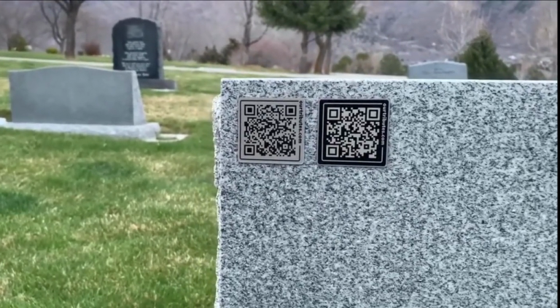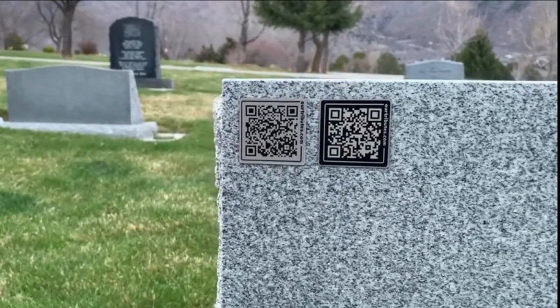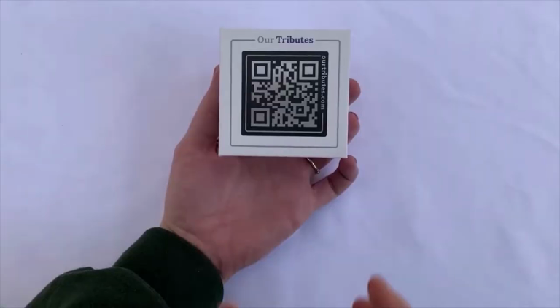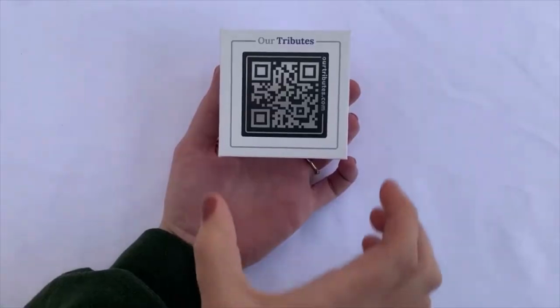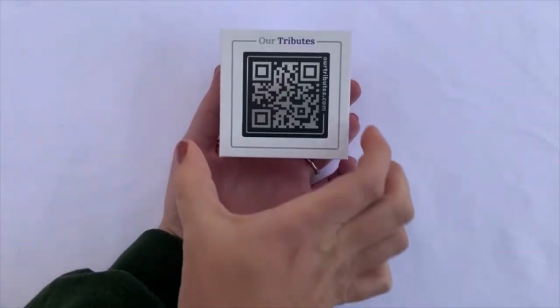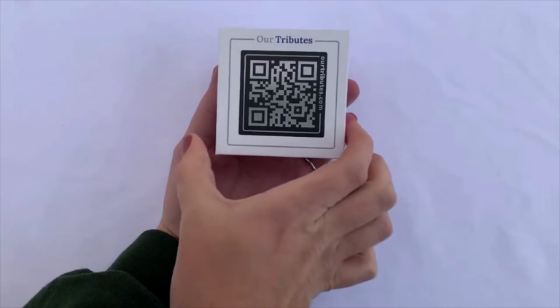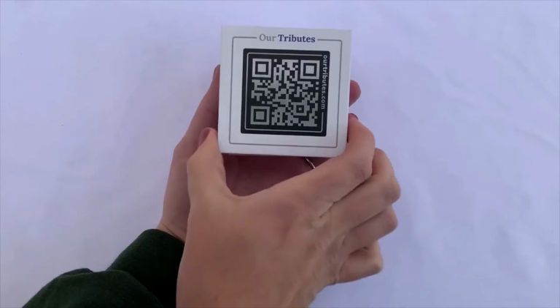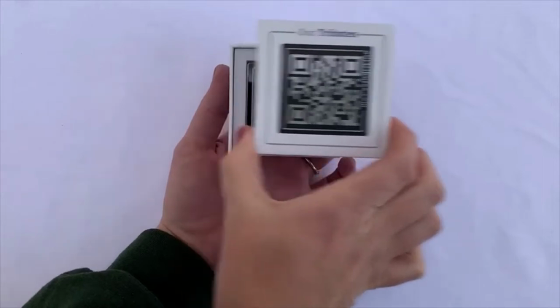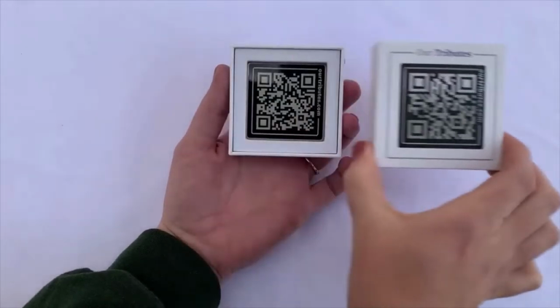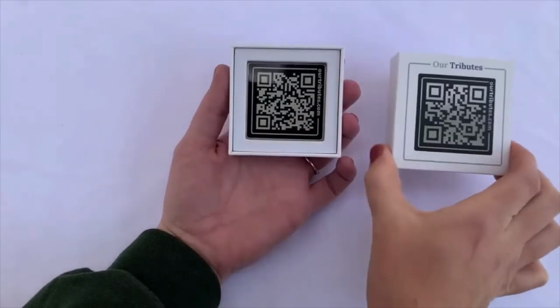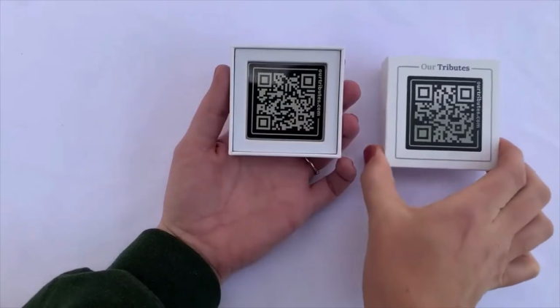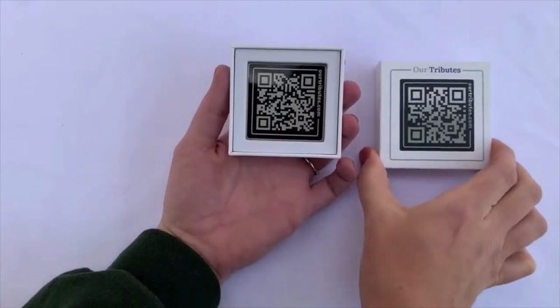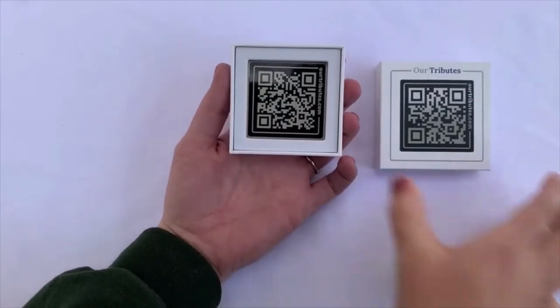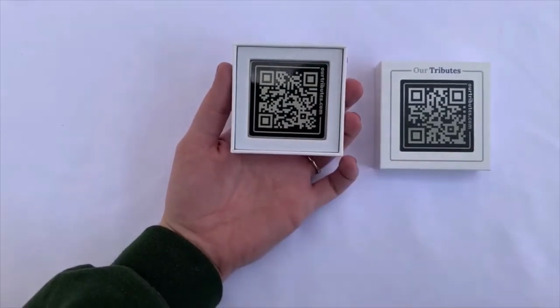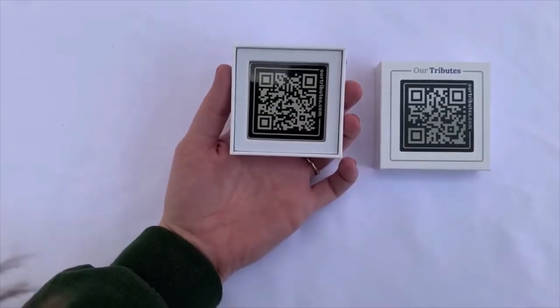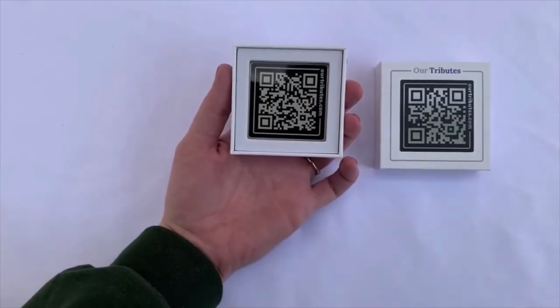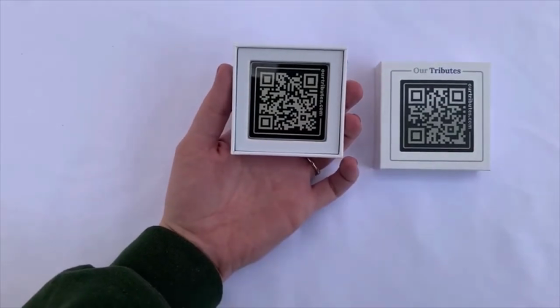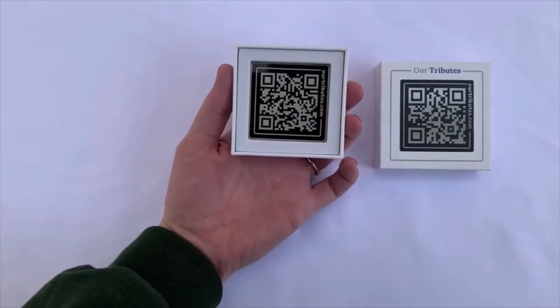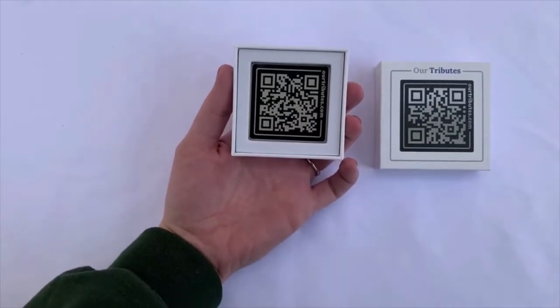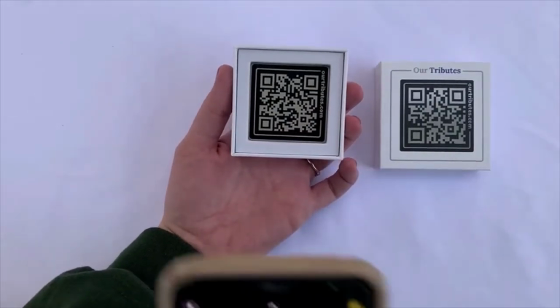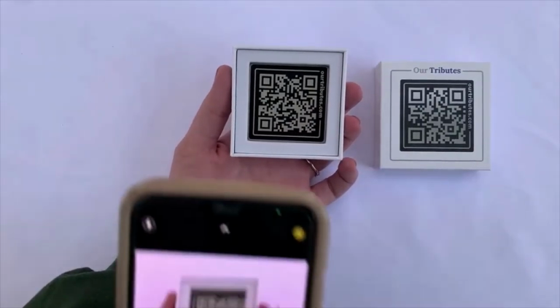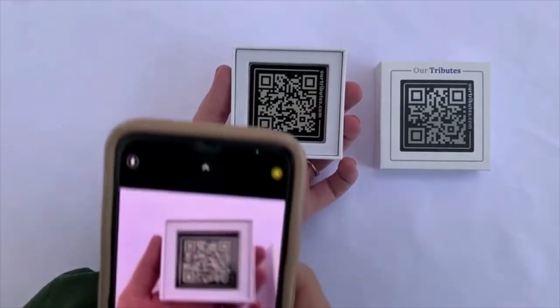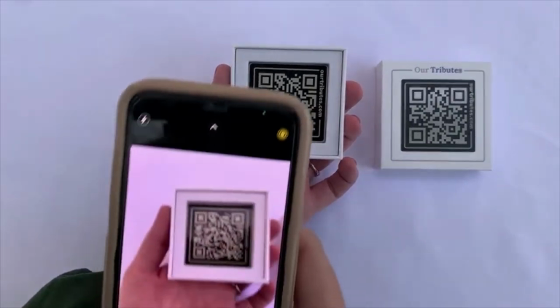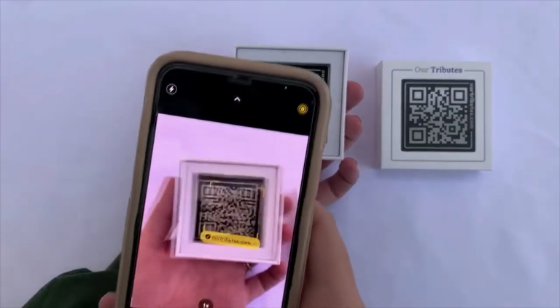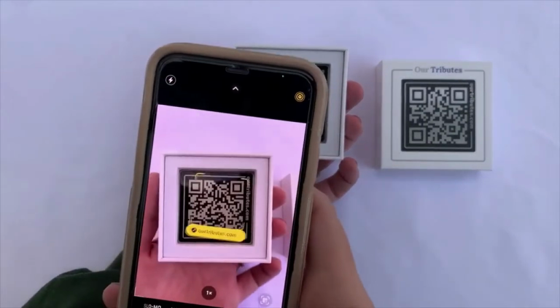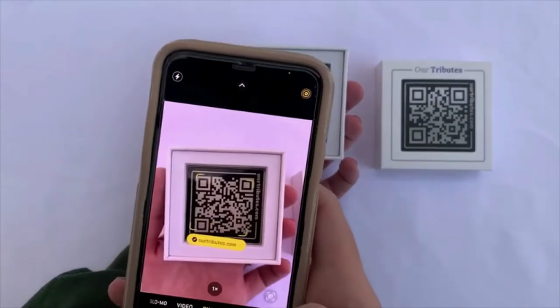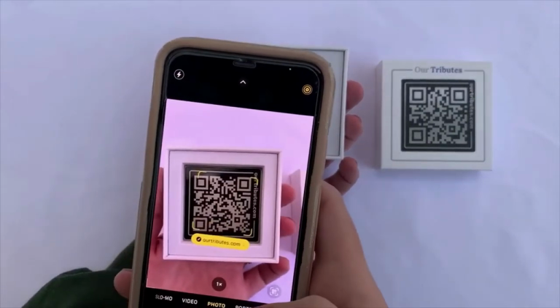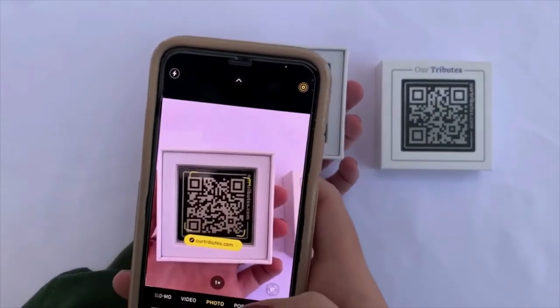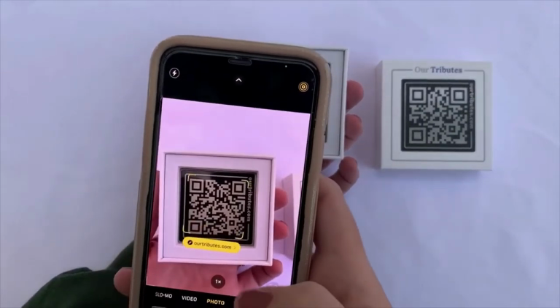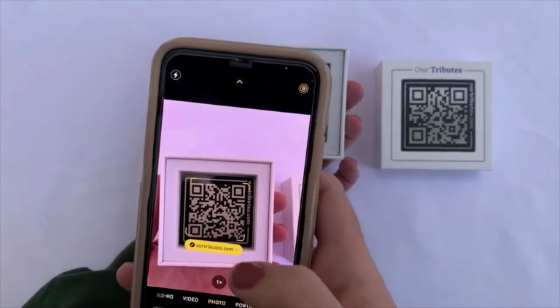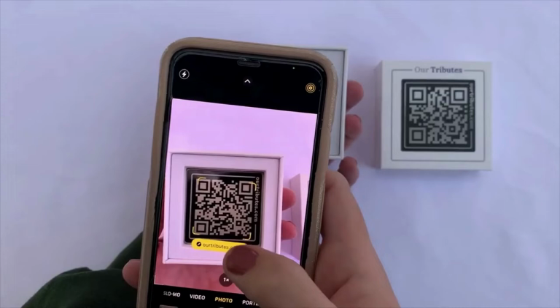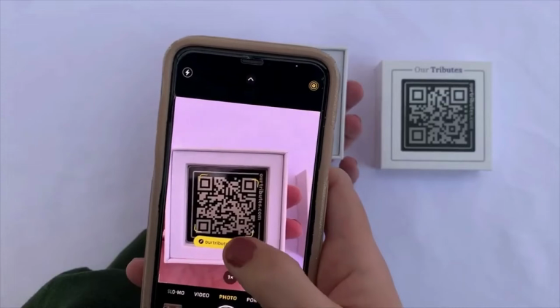When you receive your plaque in the mail, simply open the camera on your mobile device and scan the QR code inside the box.